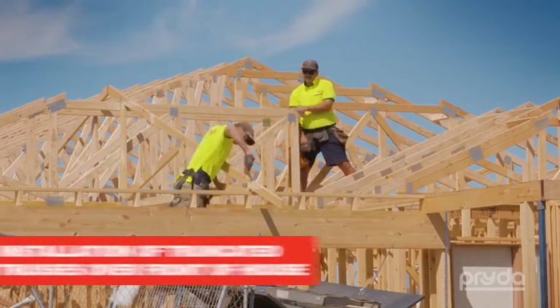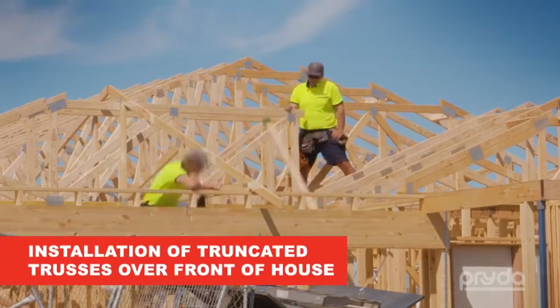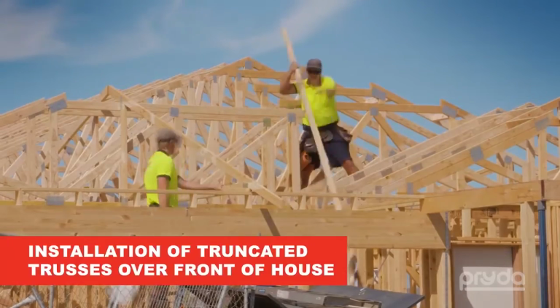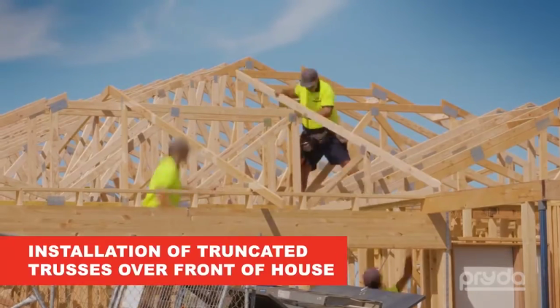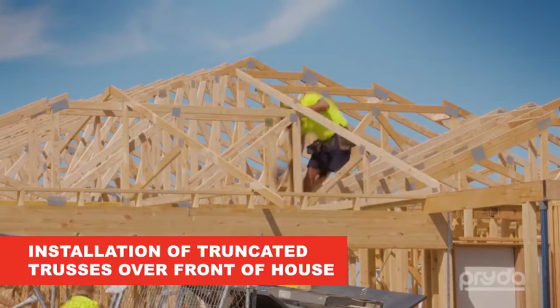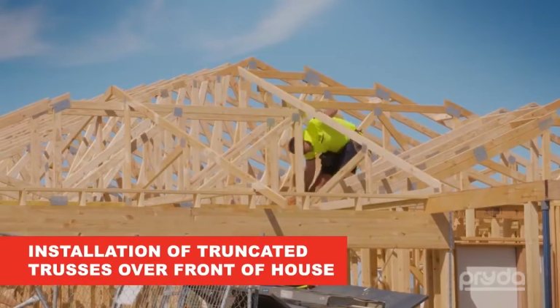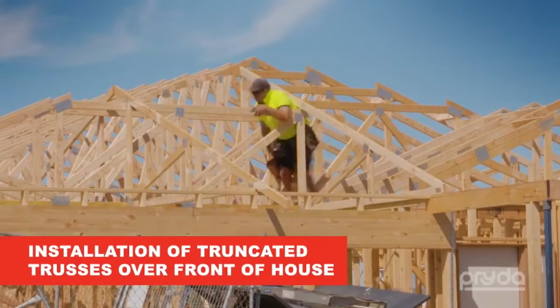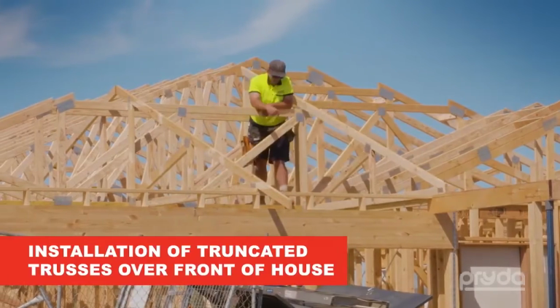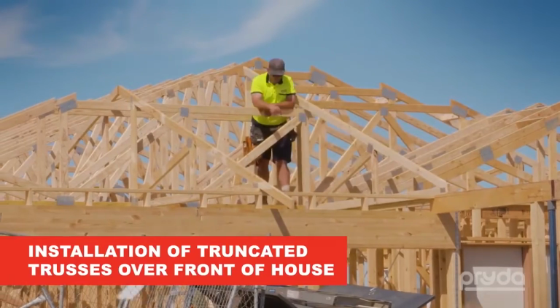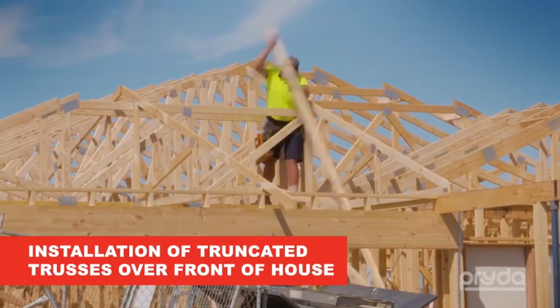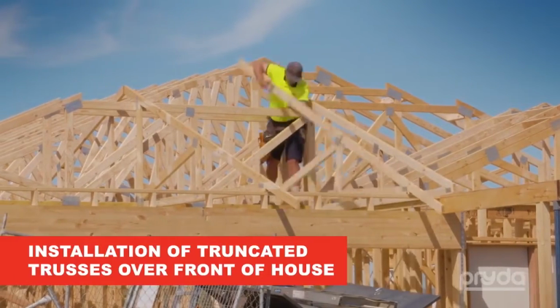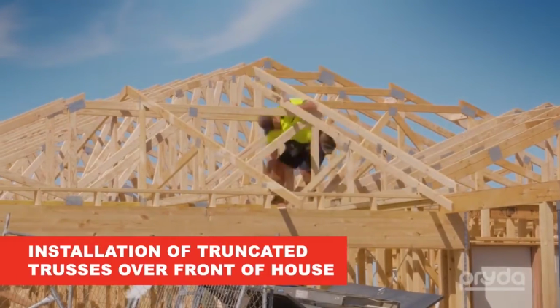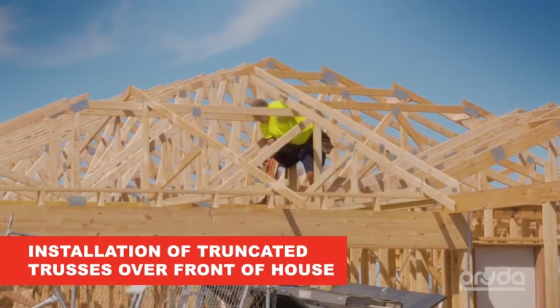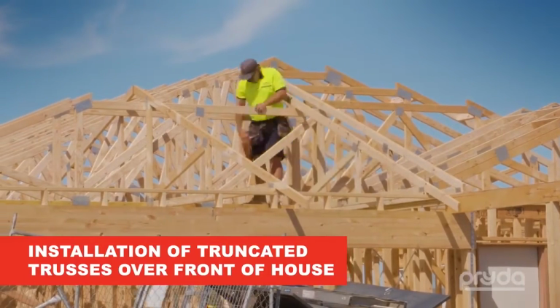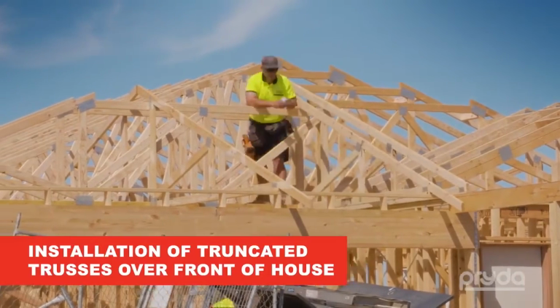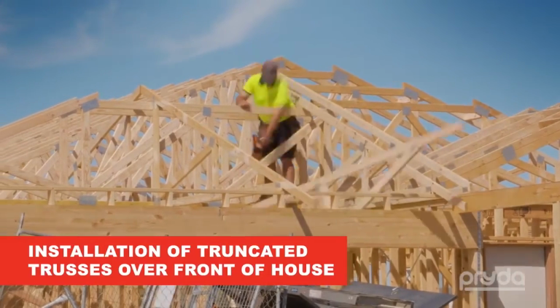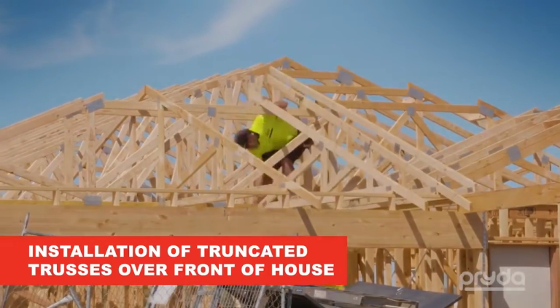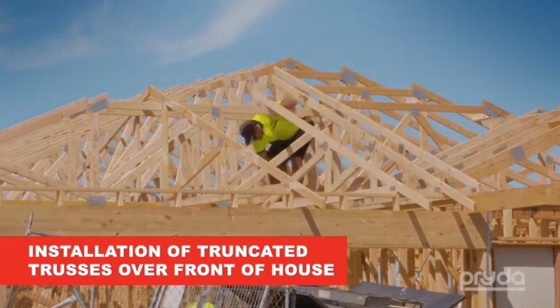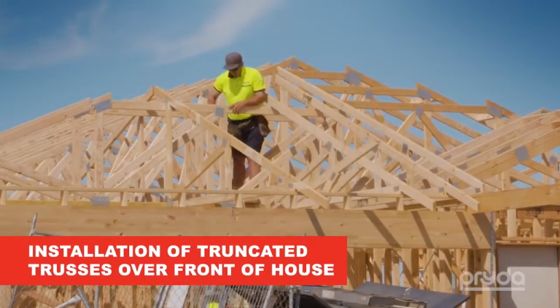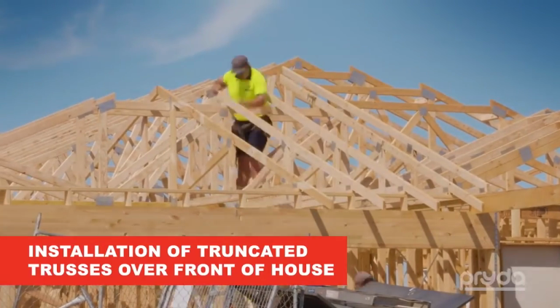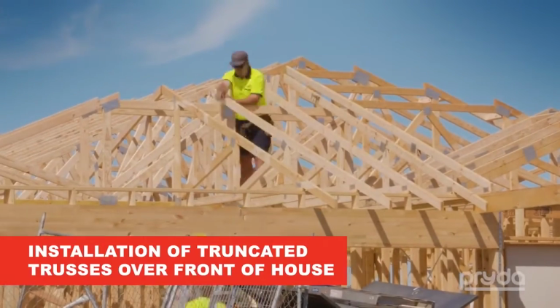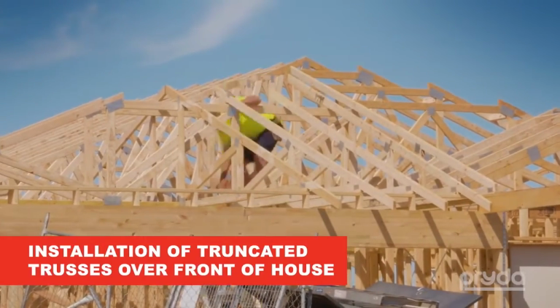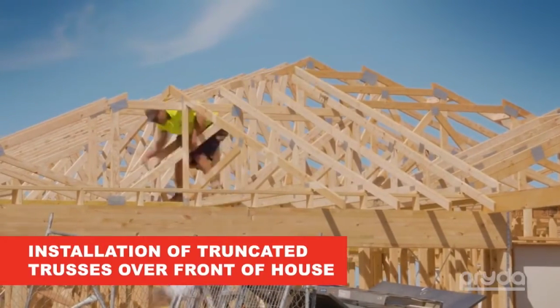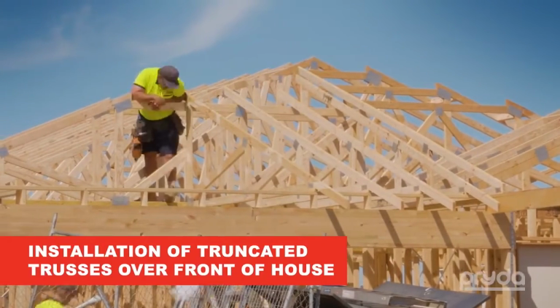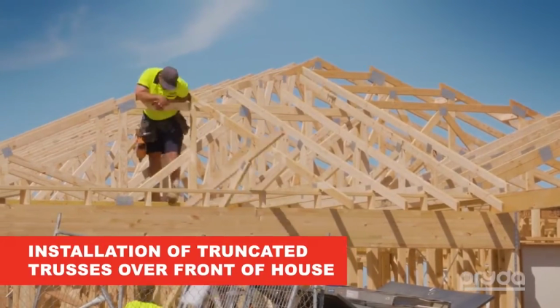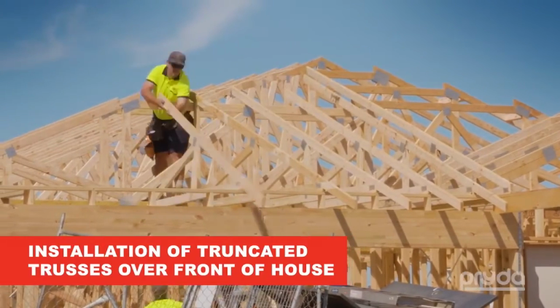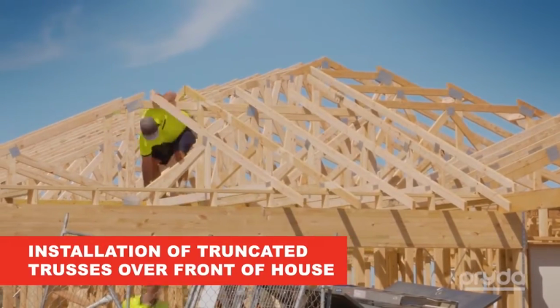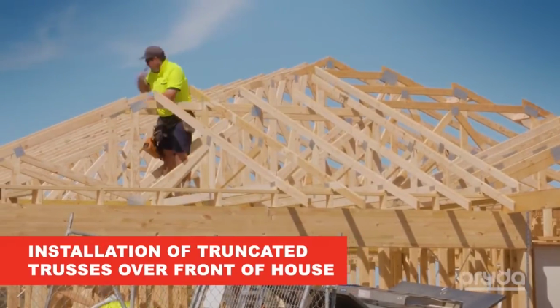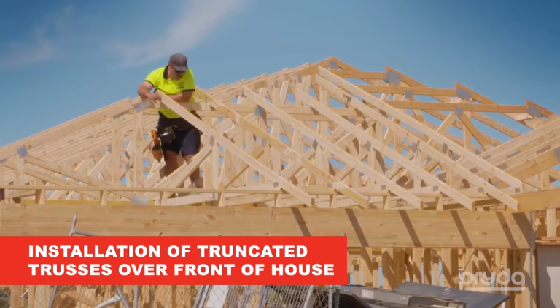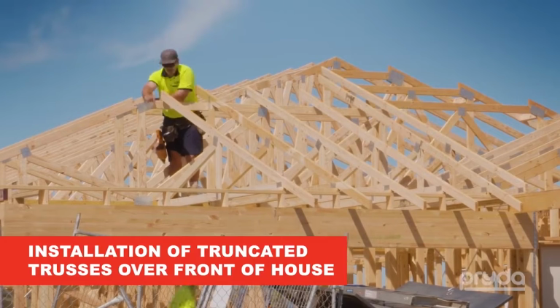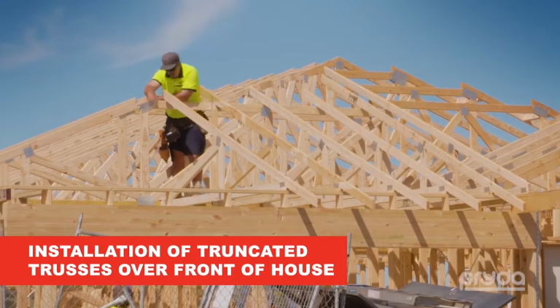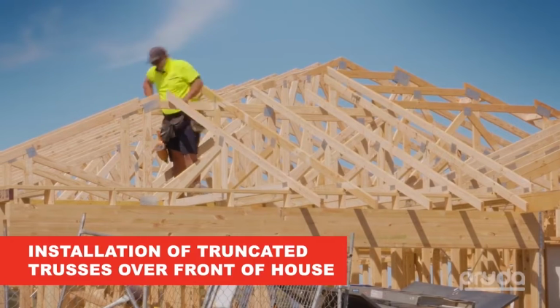The final step in the process is for the other truncated trusses to be installed over the front of the house in the same way as the rear.